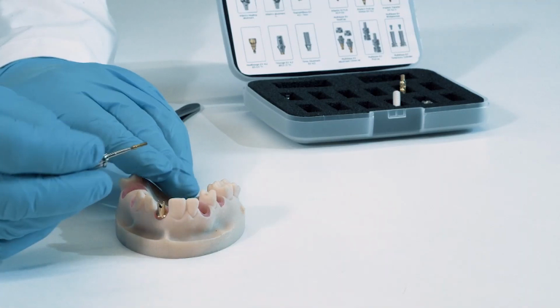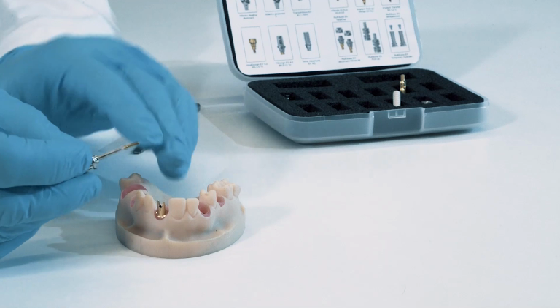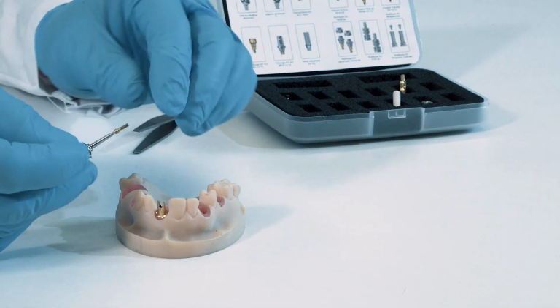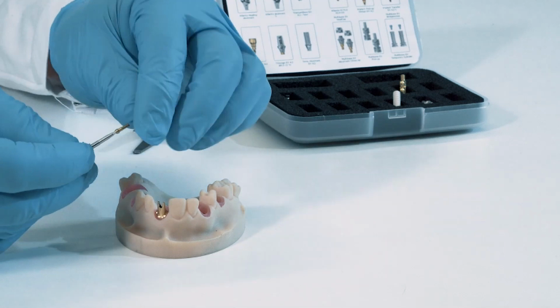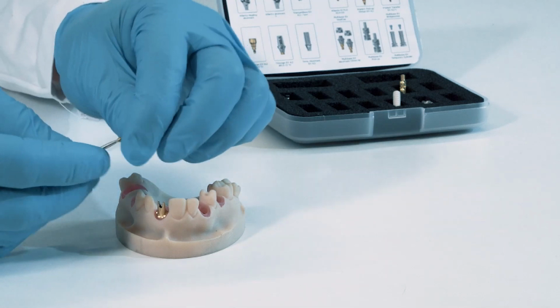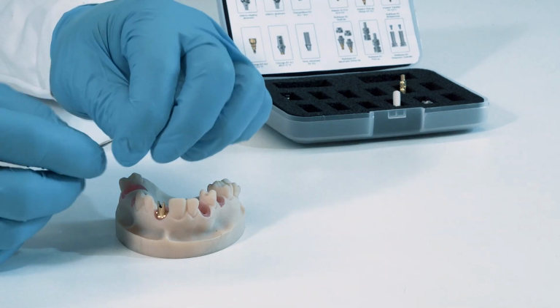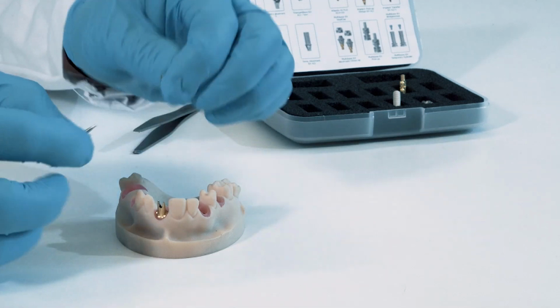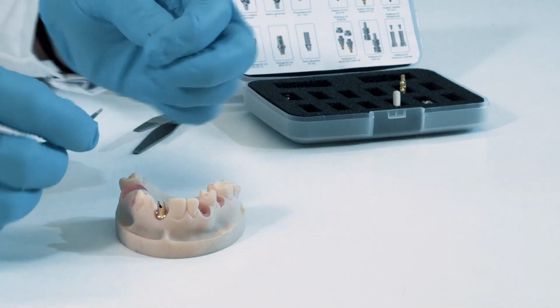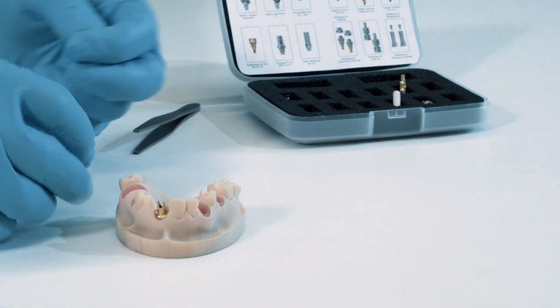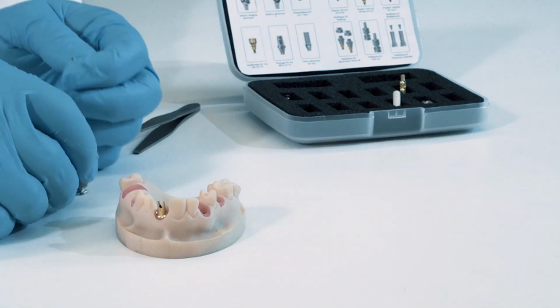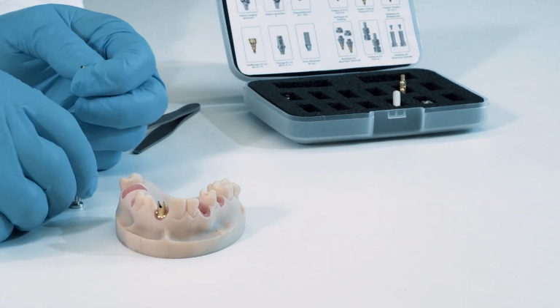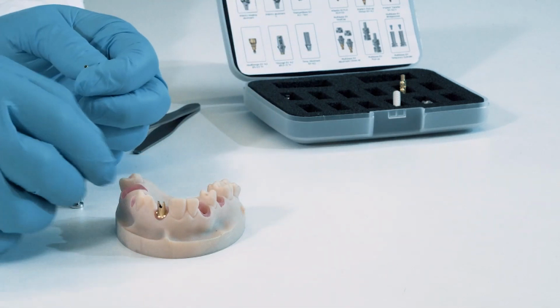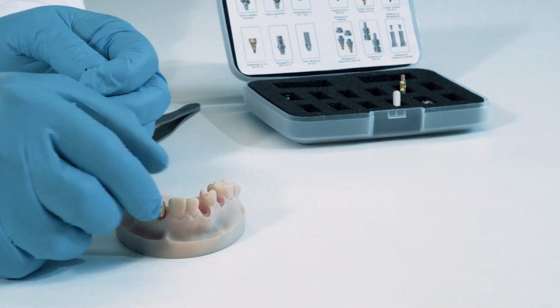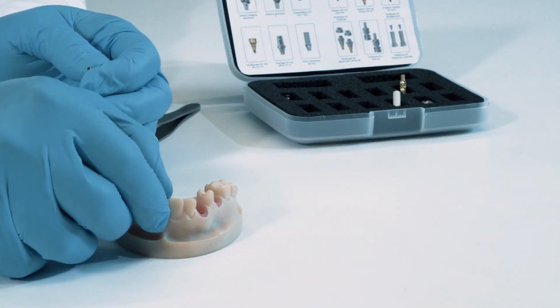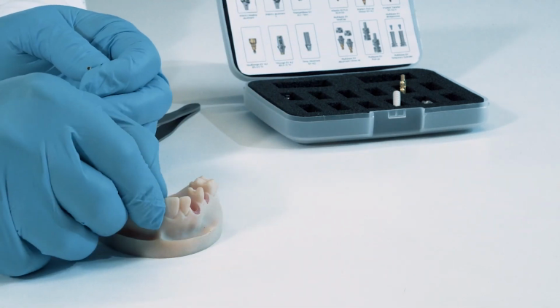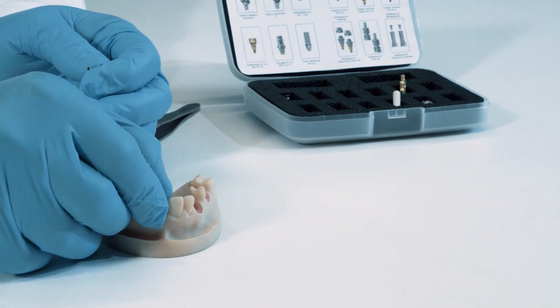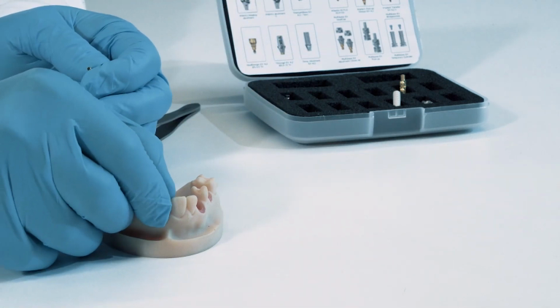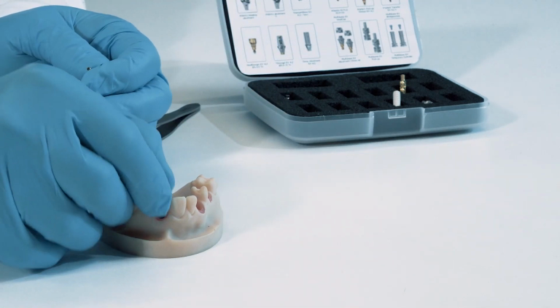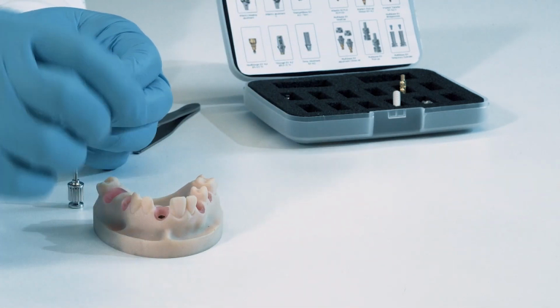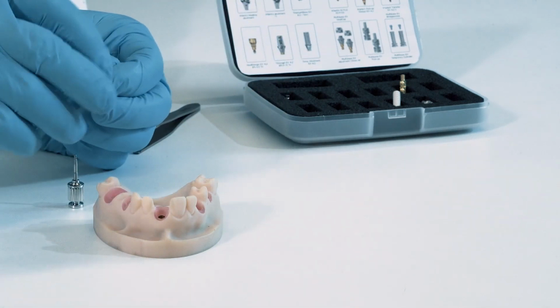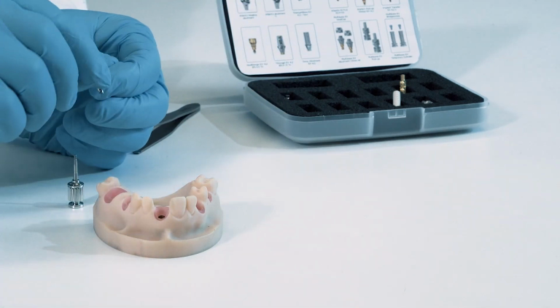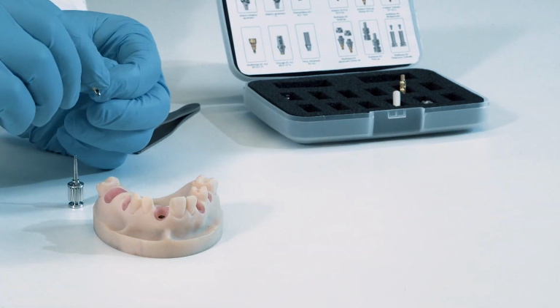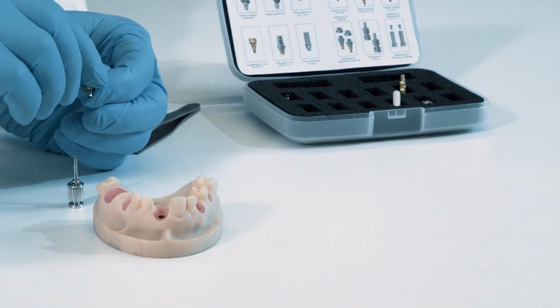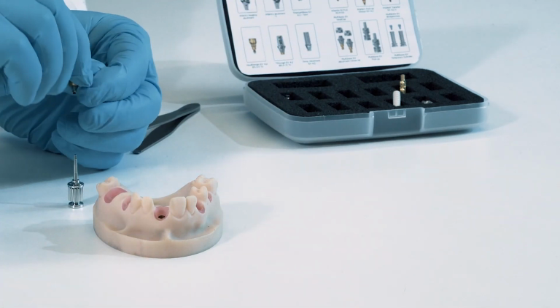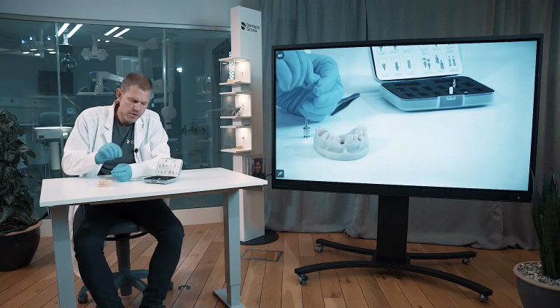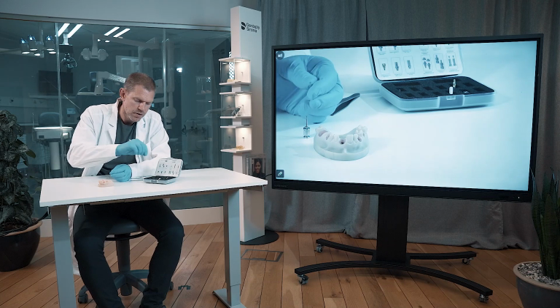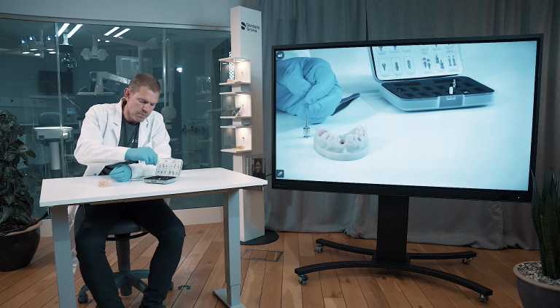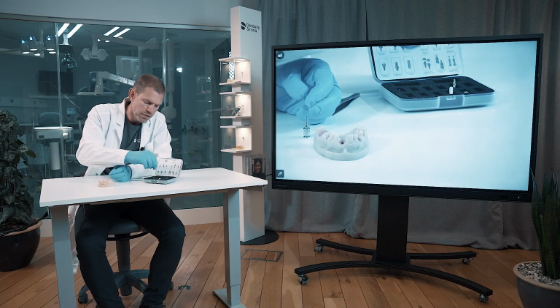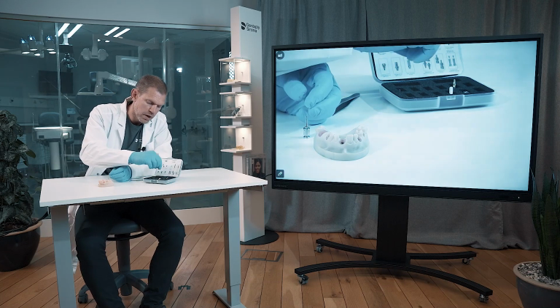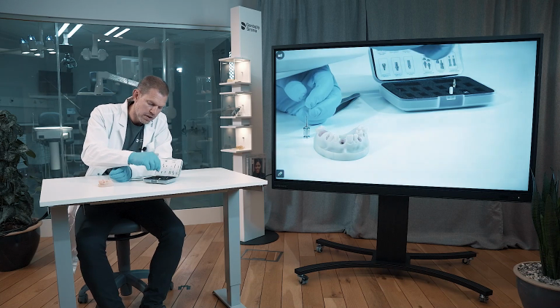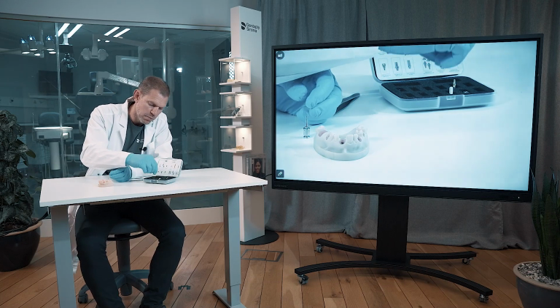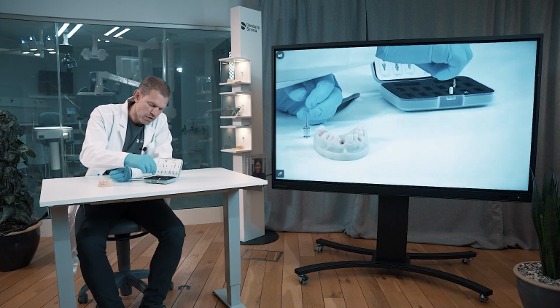First comes the screw, then you take out the abutment and put them back in the box.